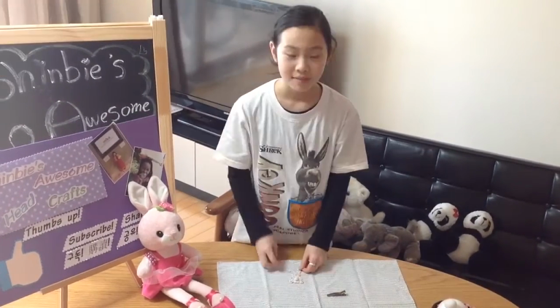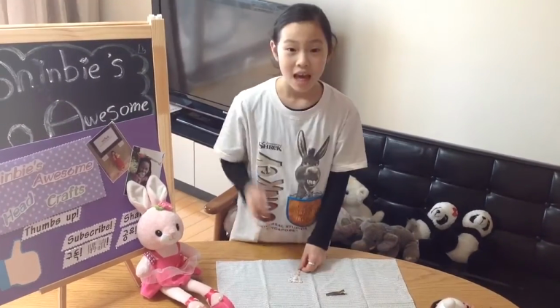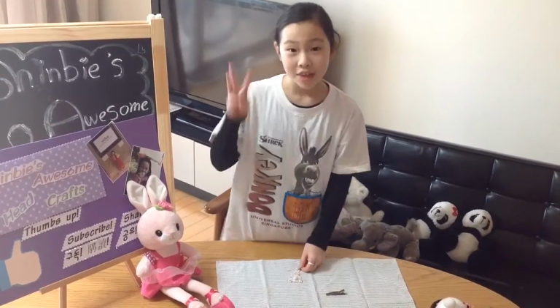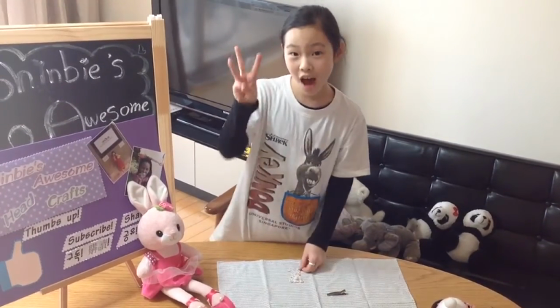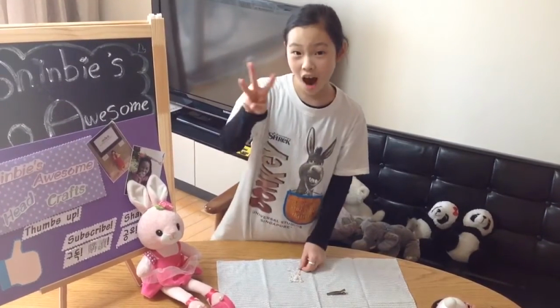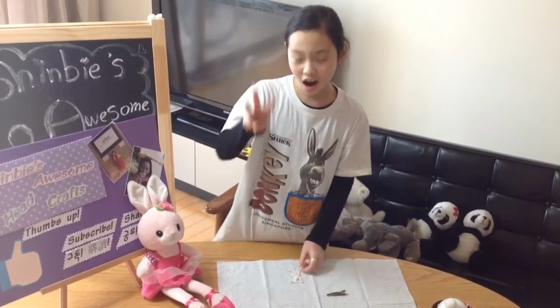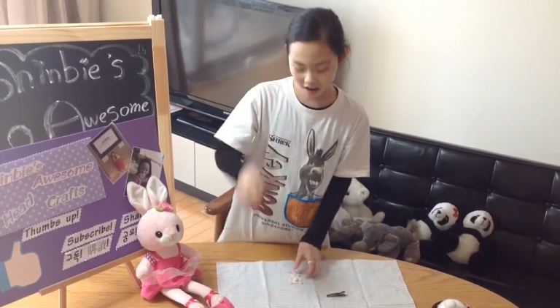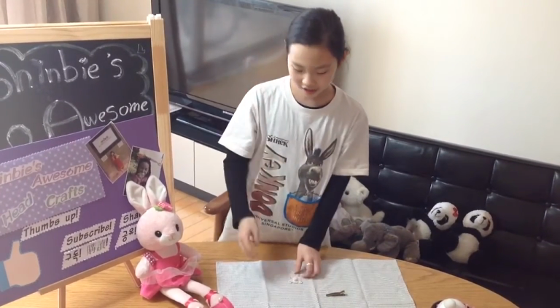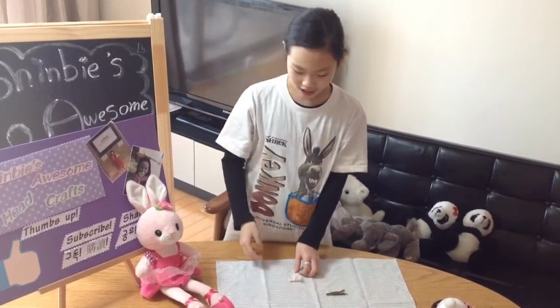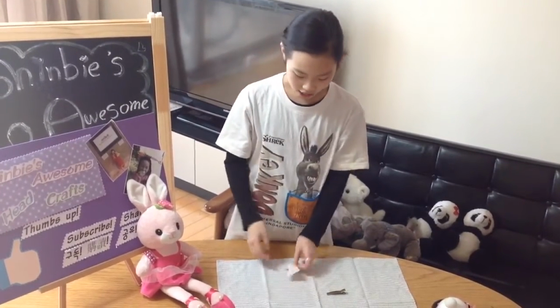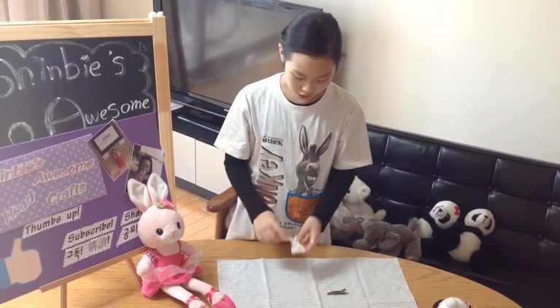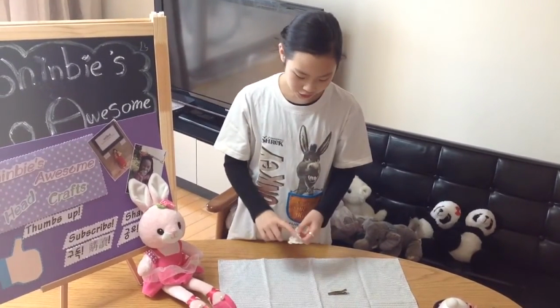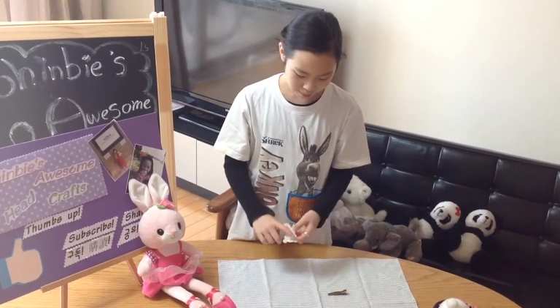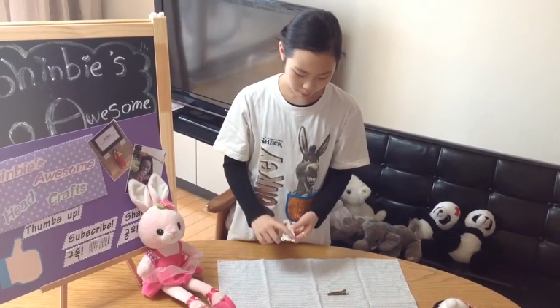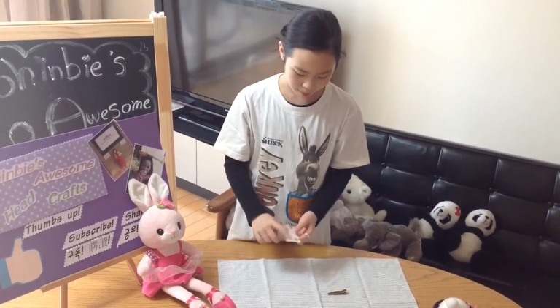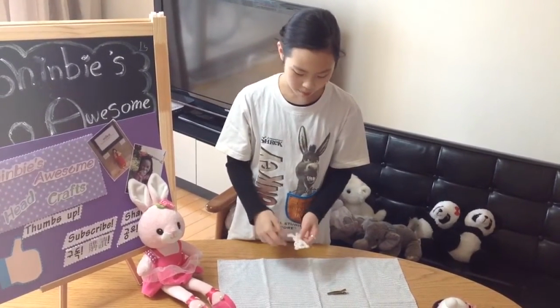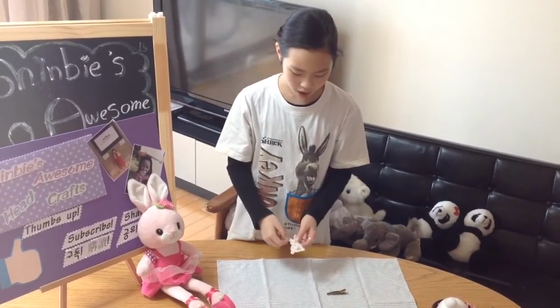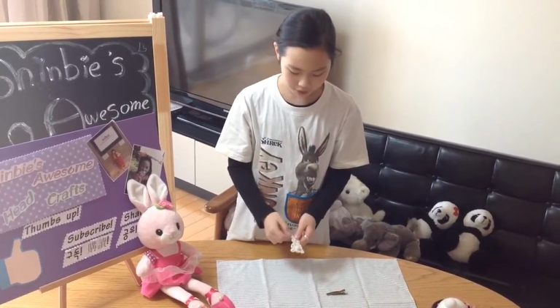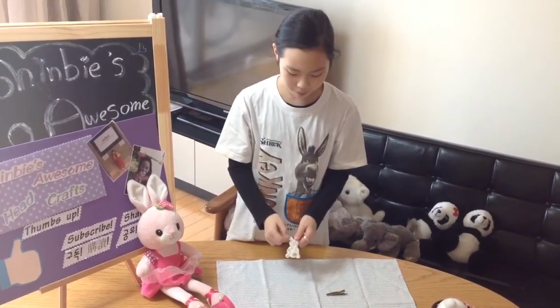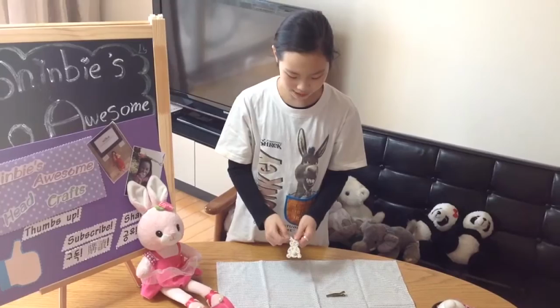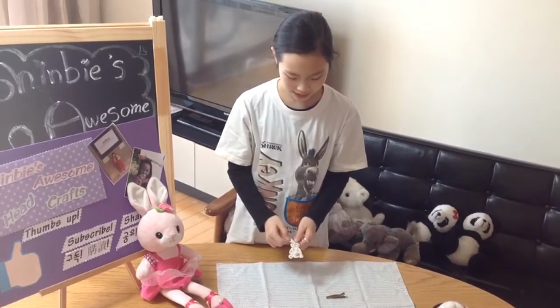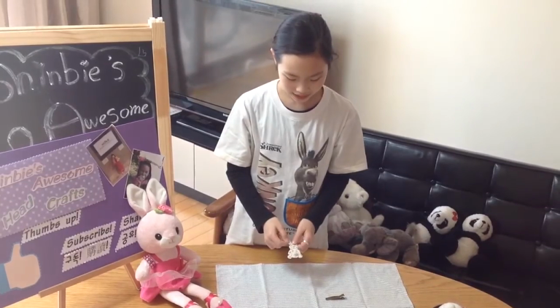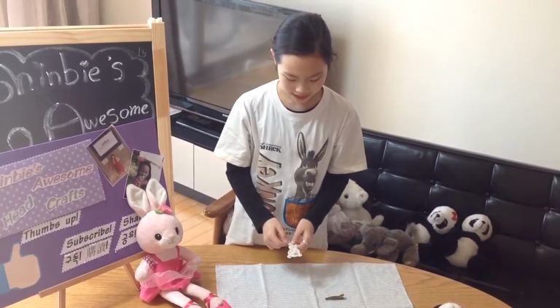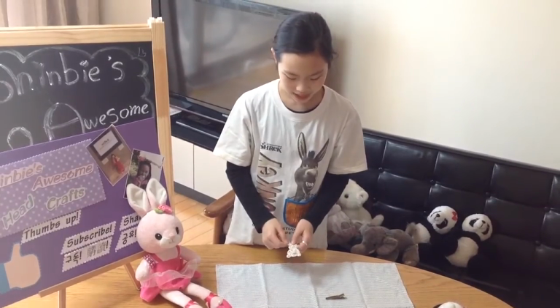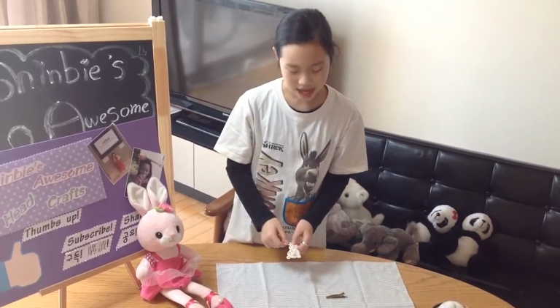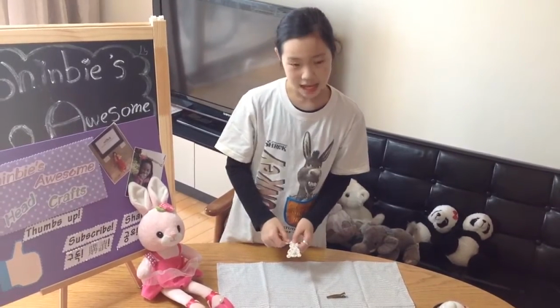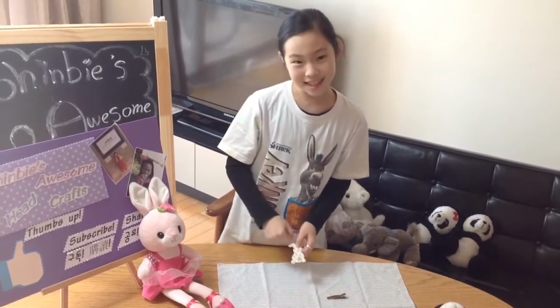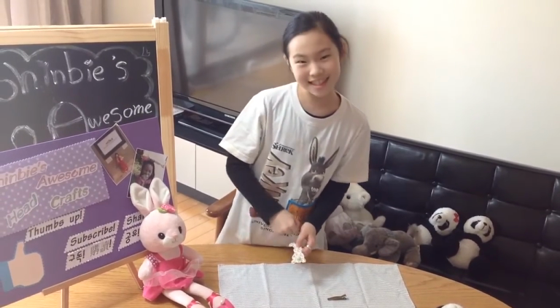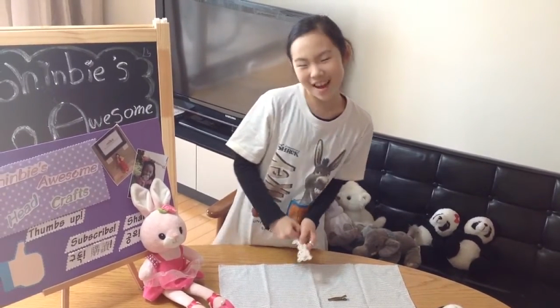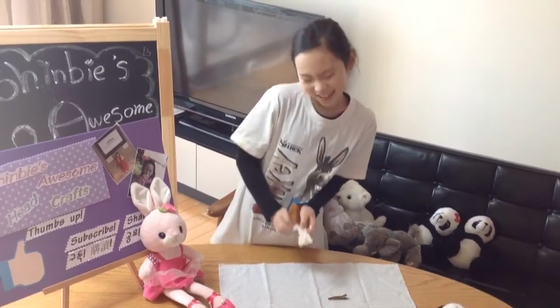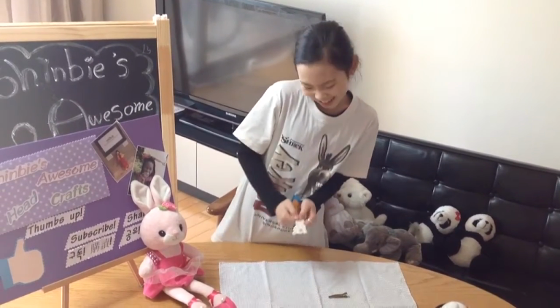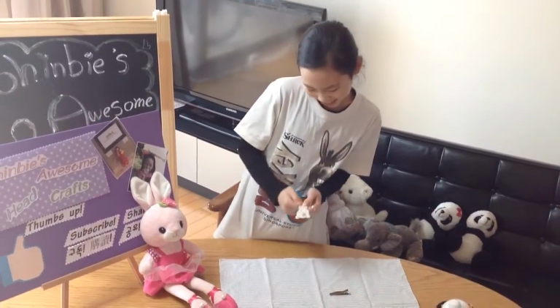Third, pull the pom-pom on the bunny. It's so cute!